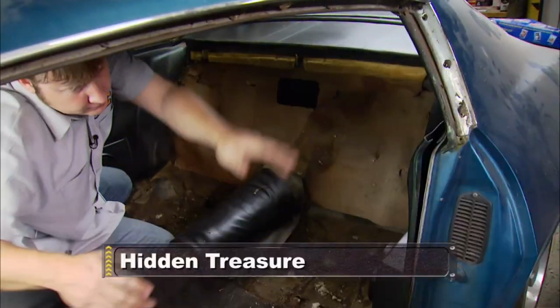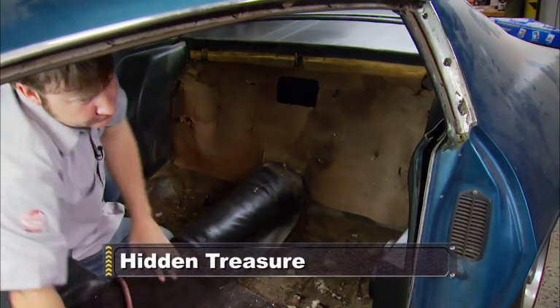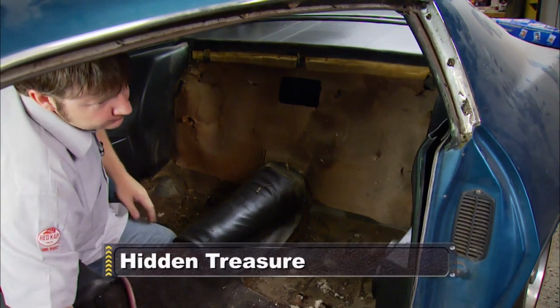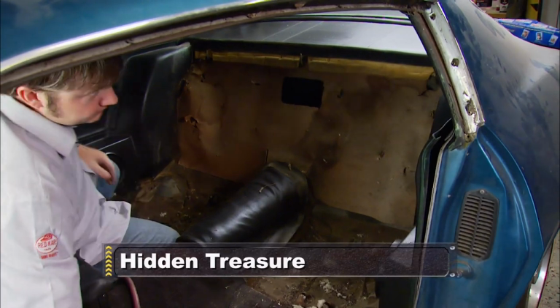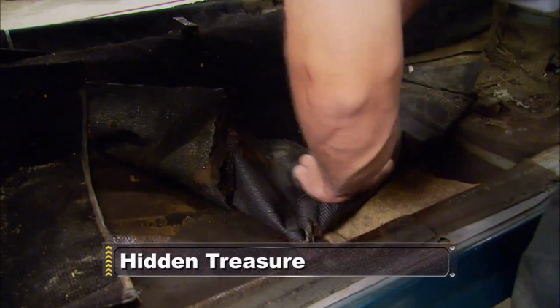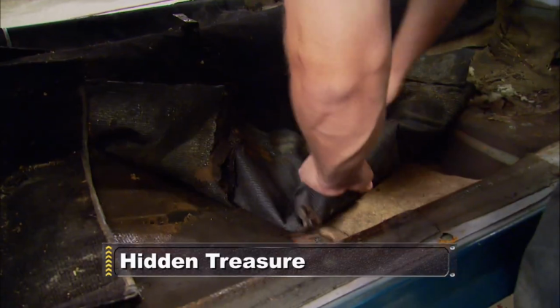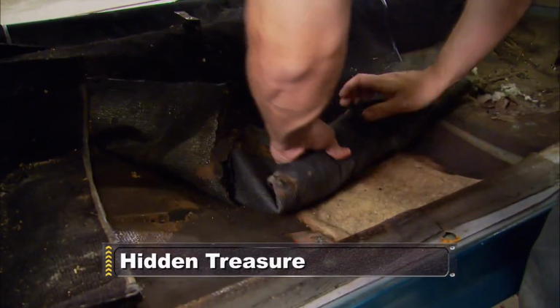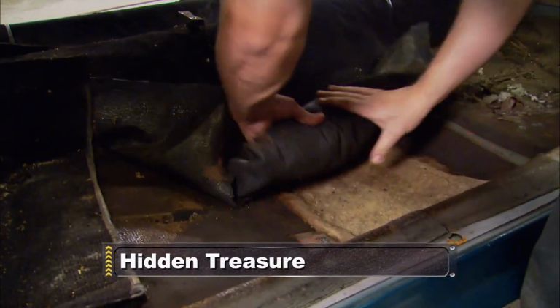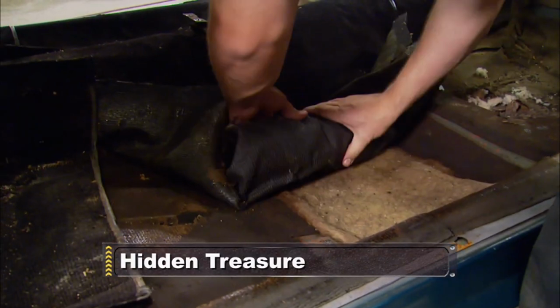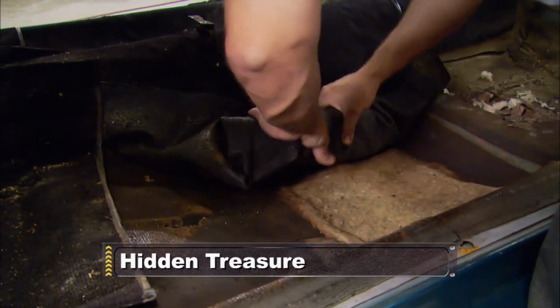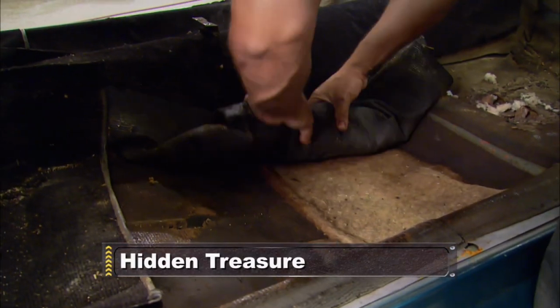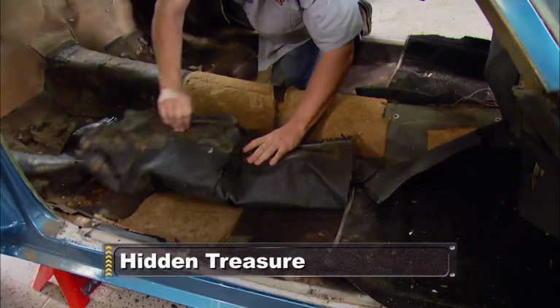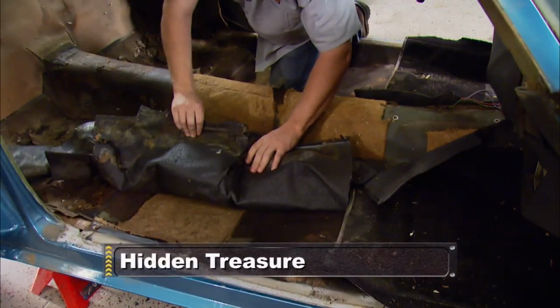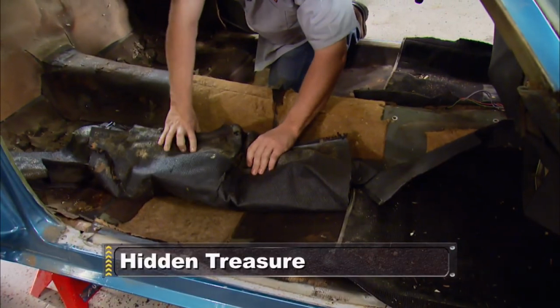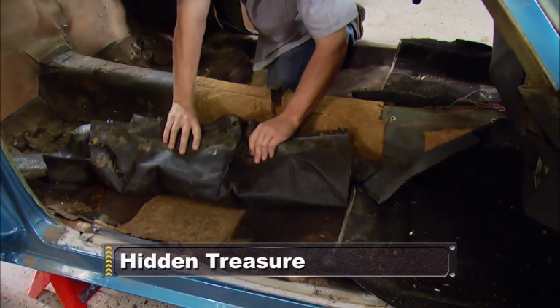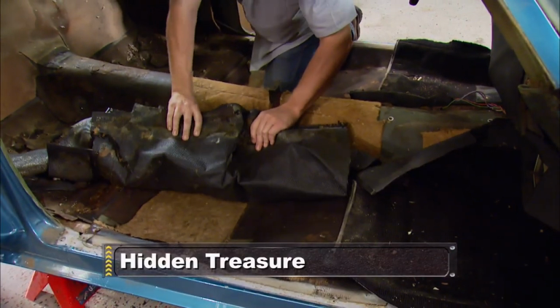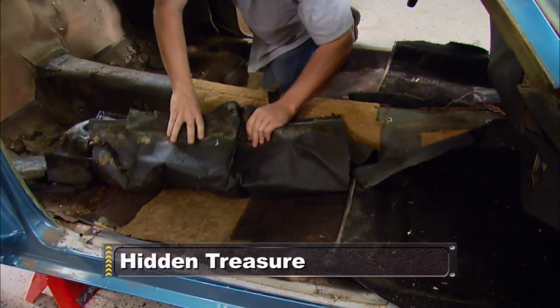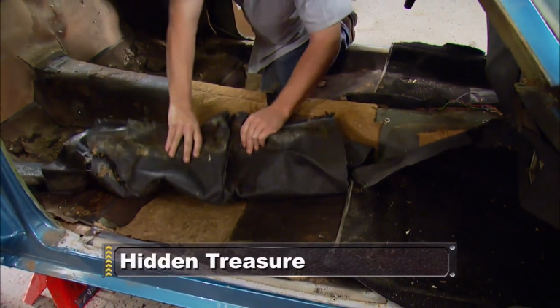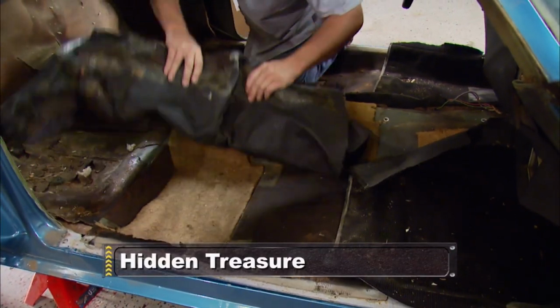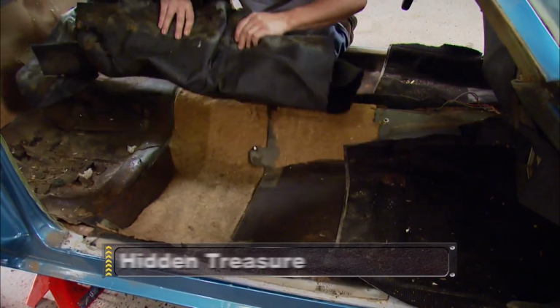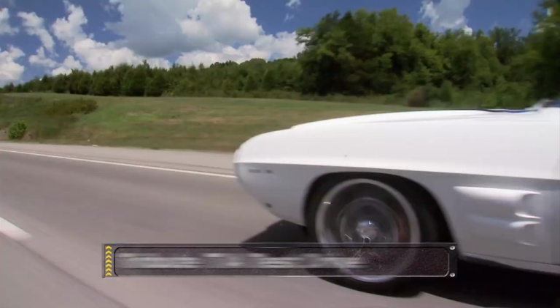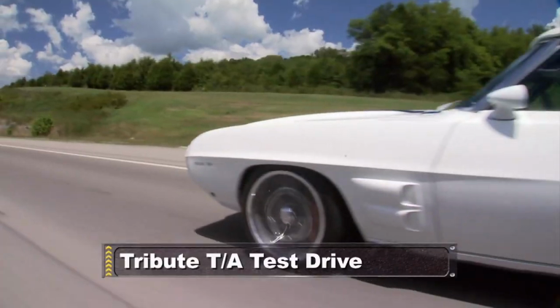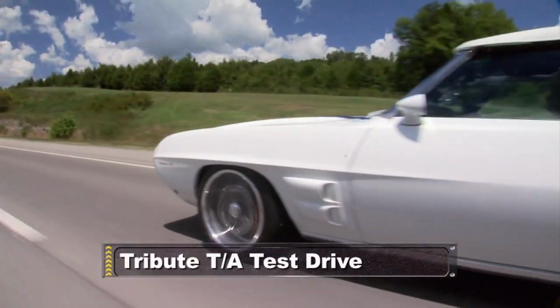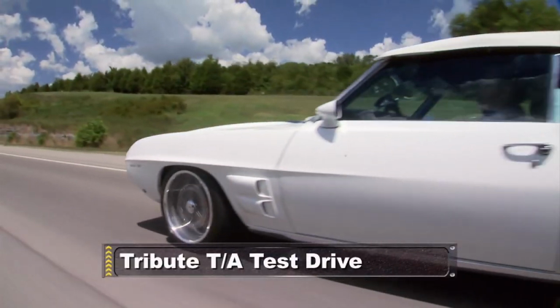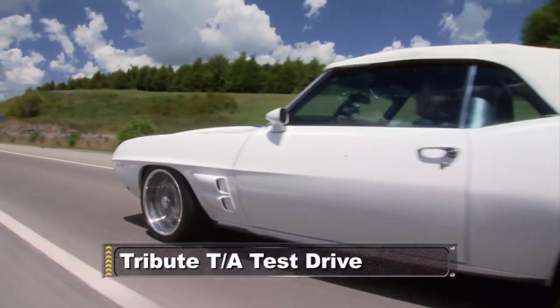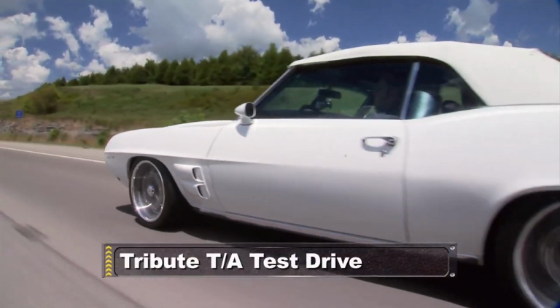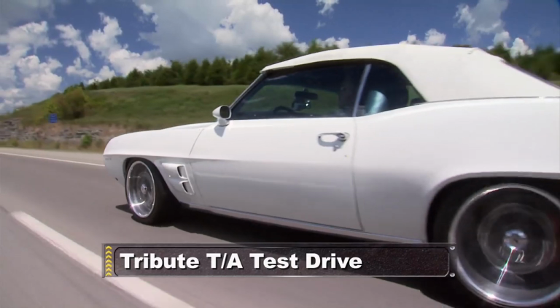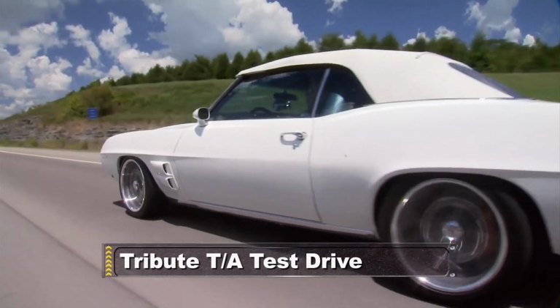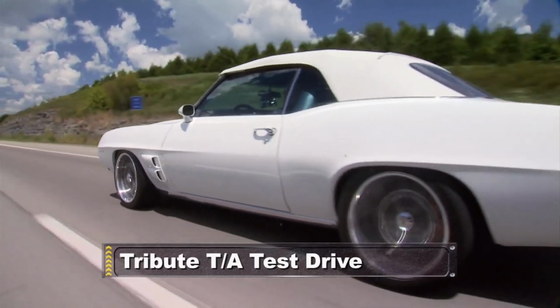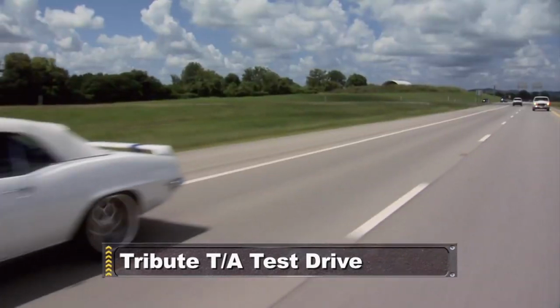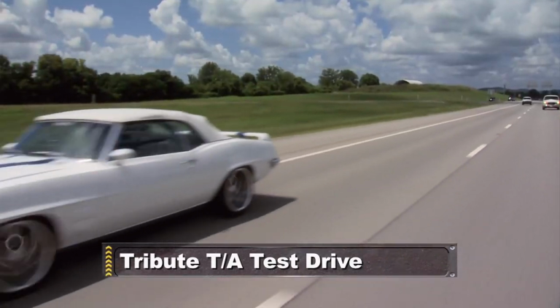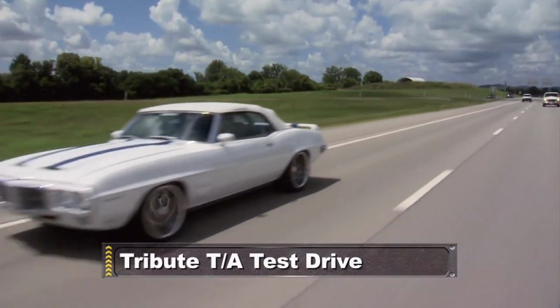Coming up: find out what Project Limelight has hidden under the carpet, and later our '69 Trans-Am is back for a test drive.